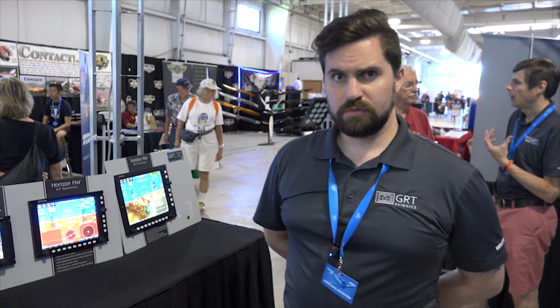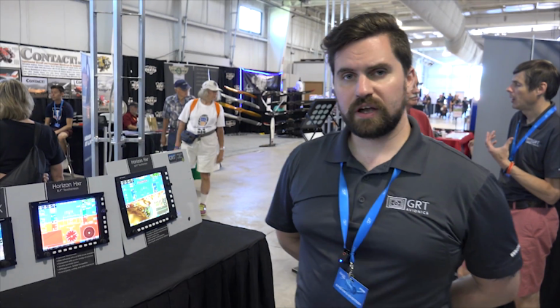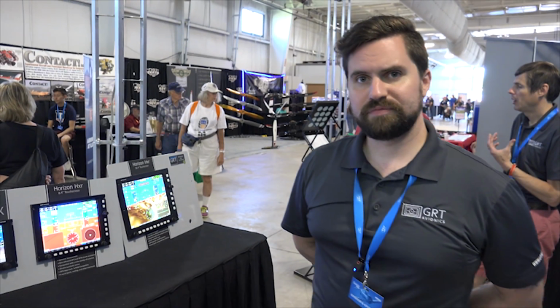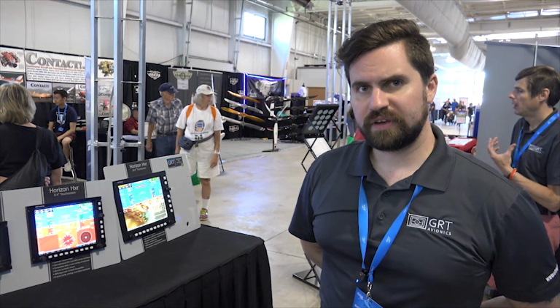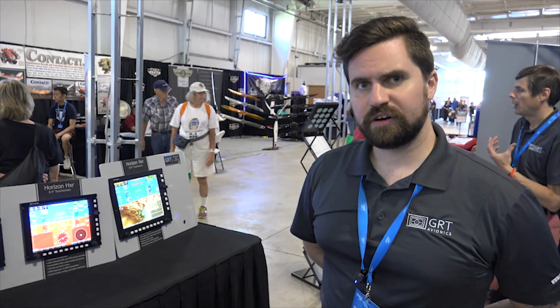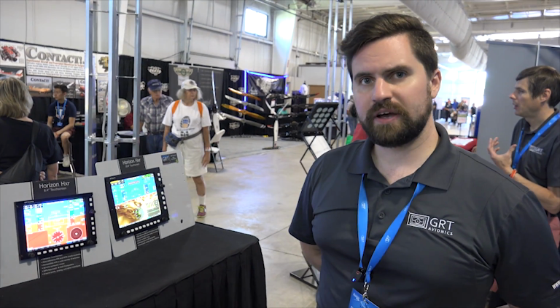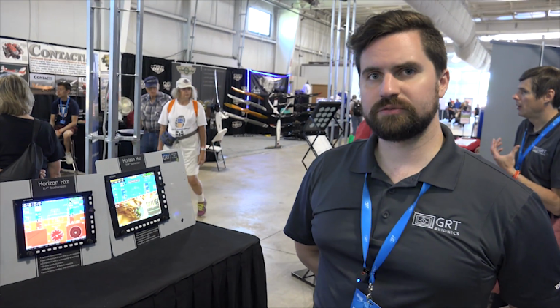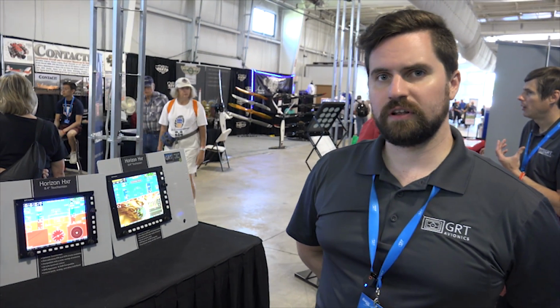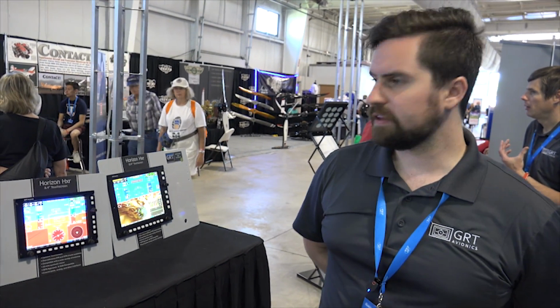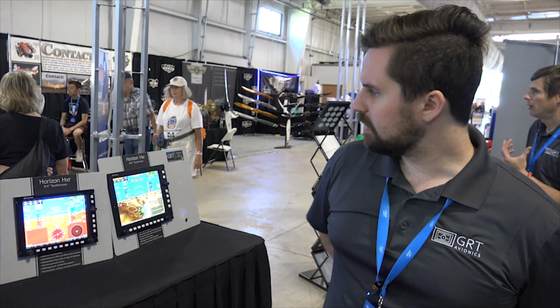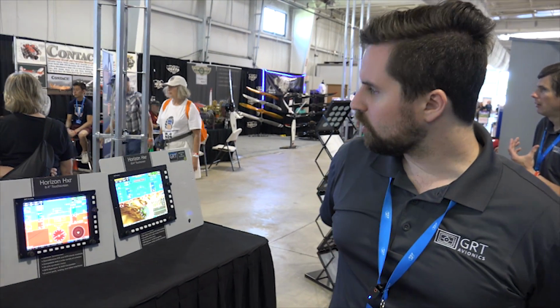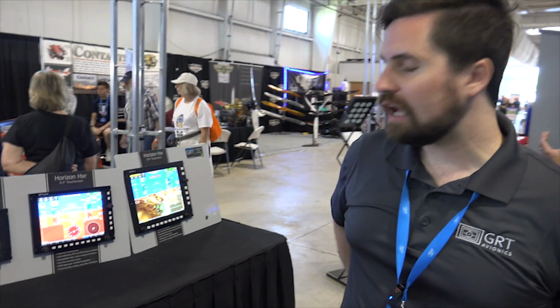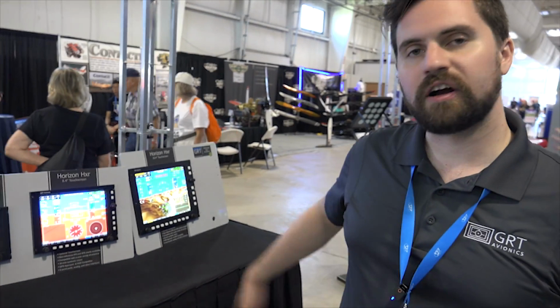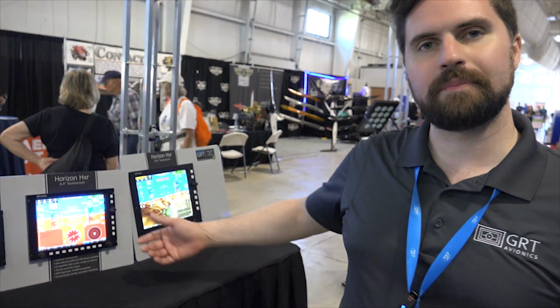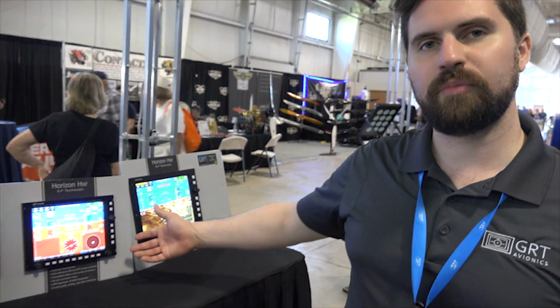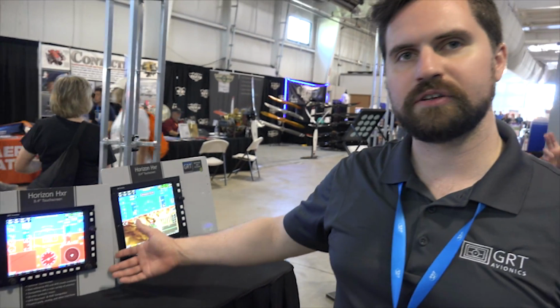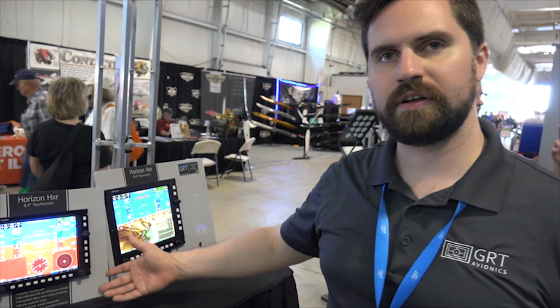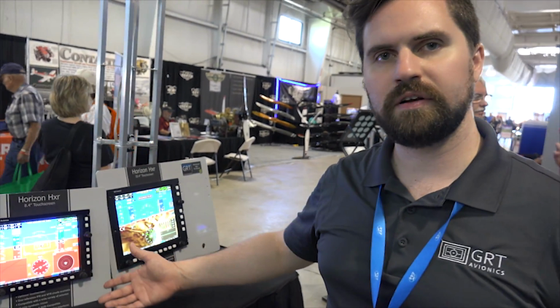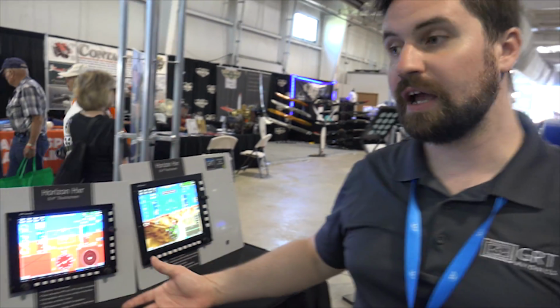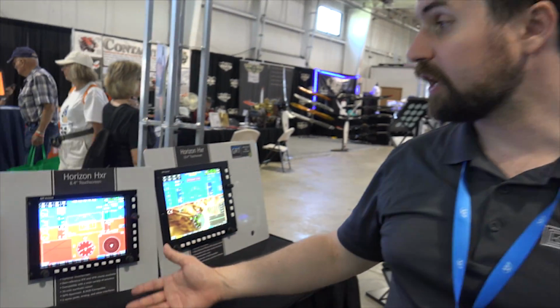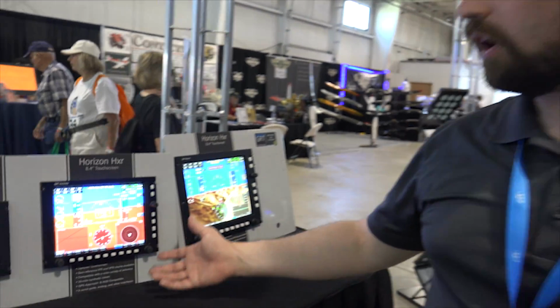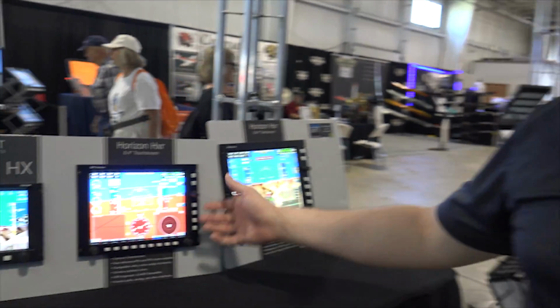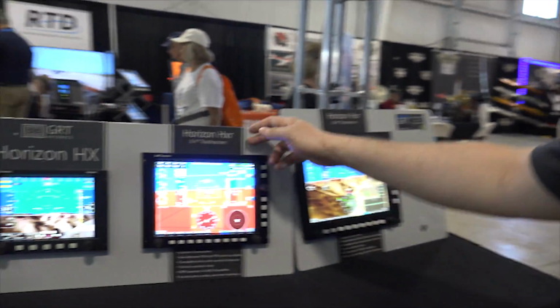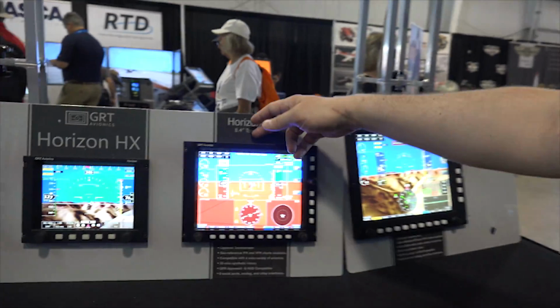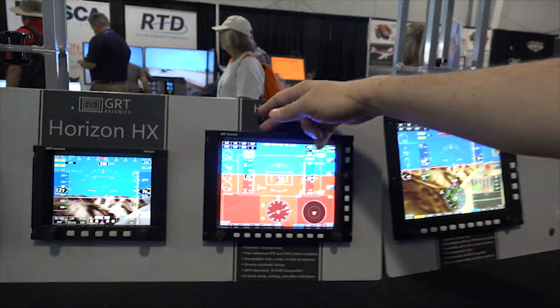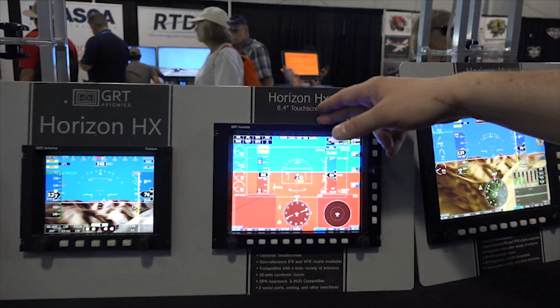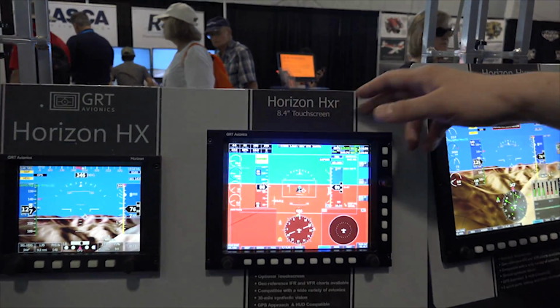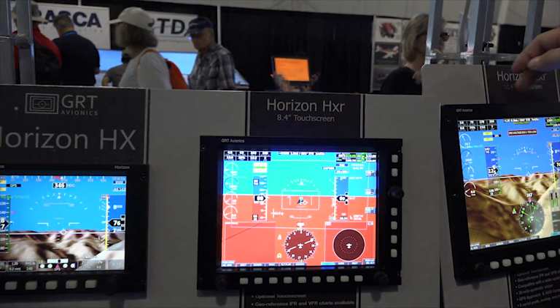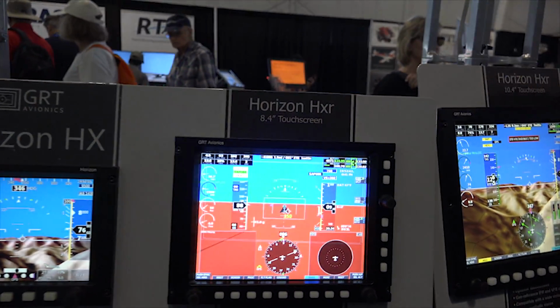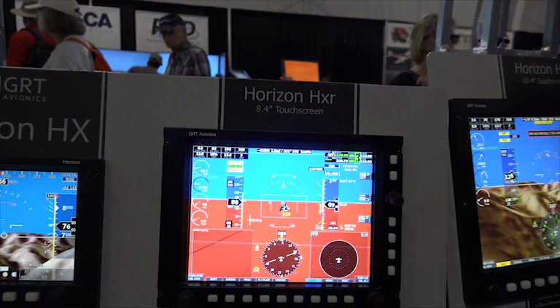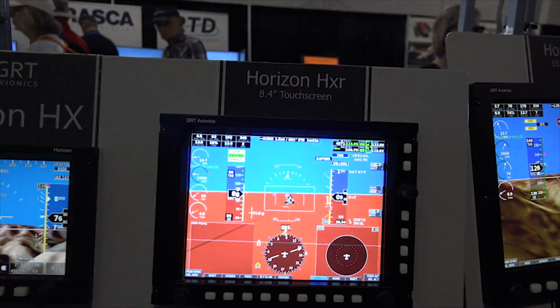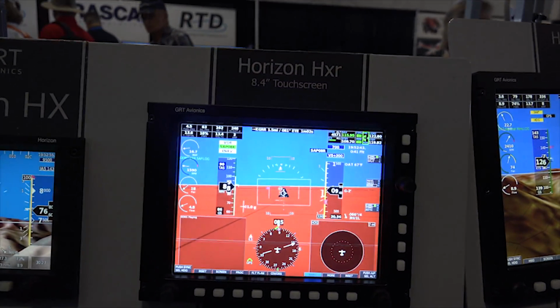Moving on from the VFR panels, we're going to look at the more IFR capable panels right here — the HXR. It comes in the 8 and the 10-inch screen.